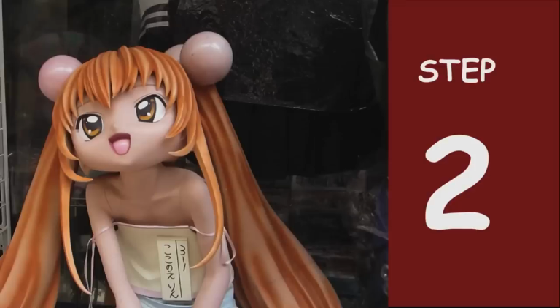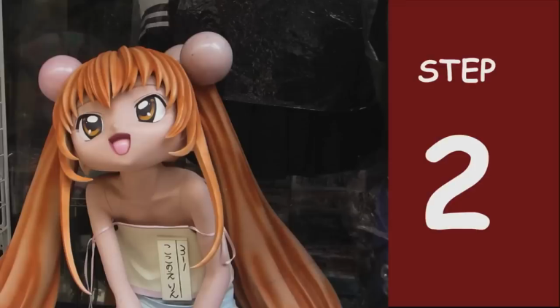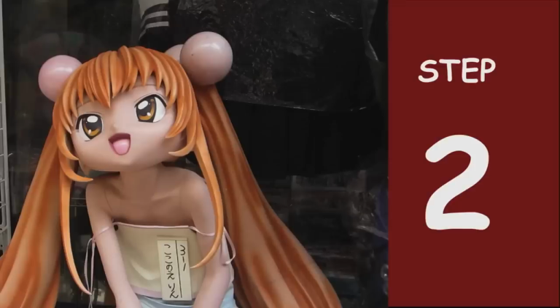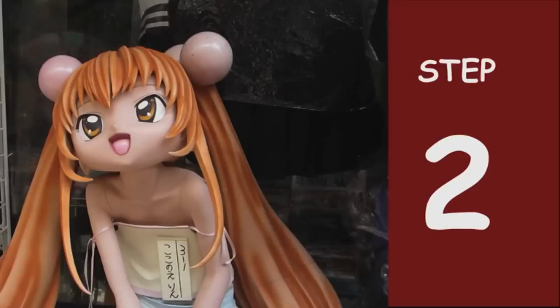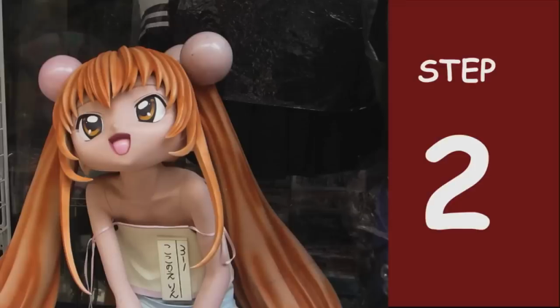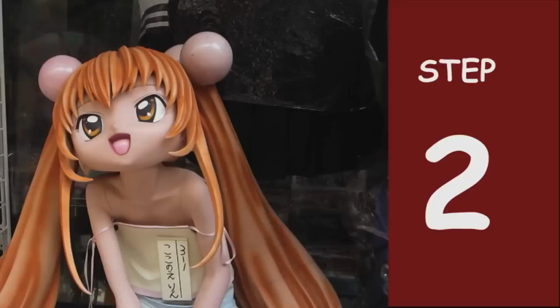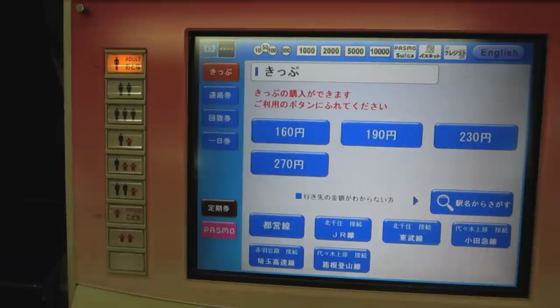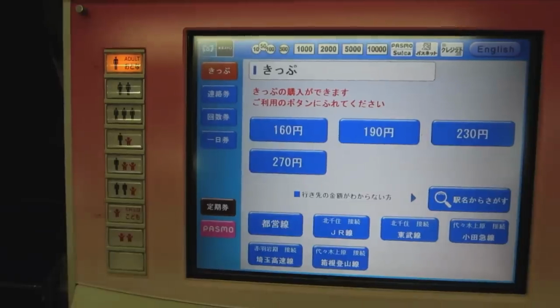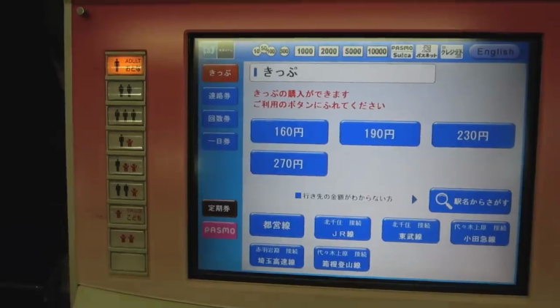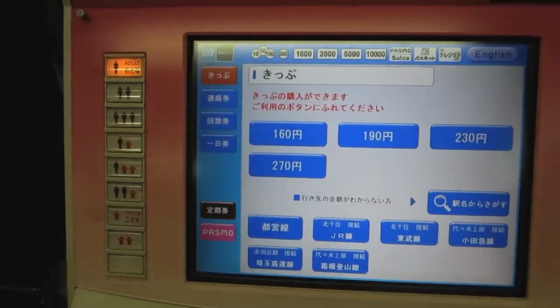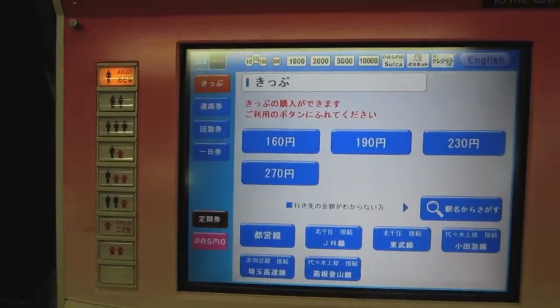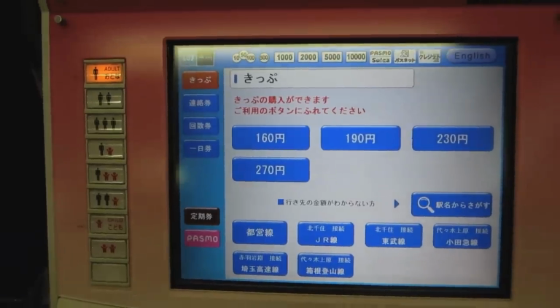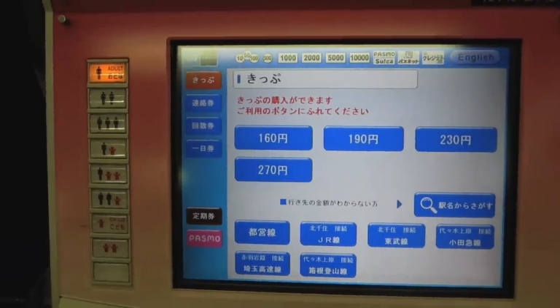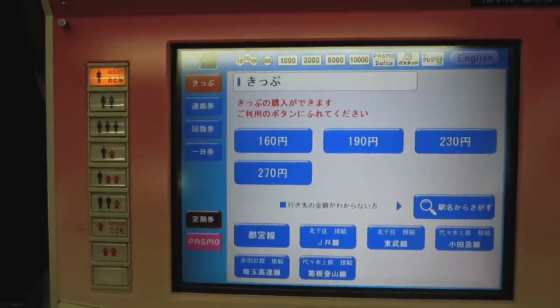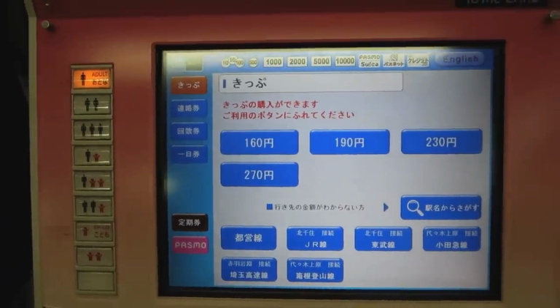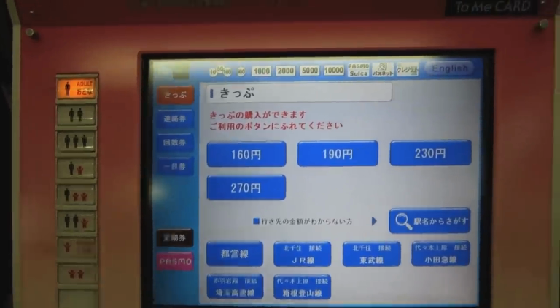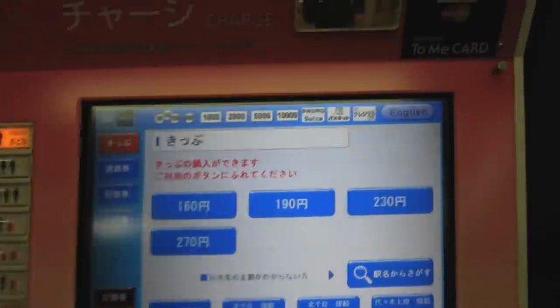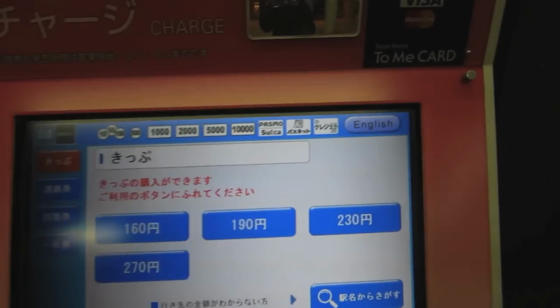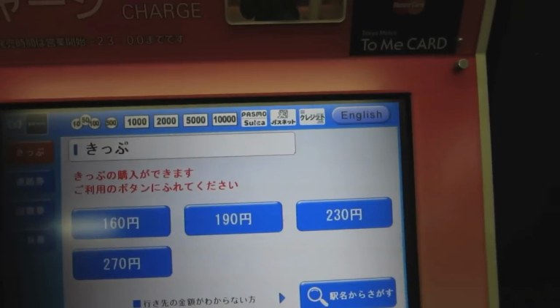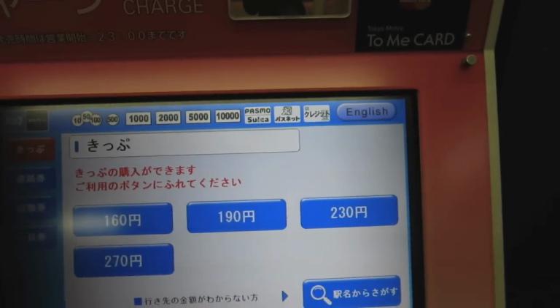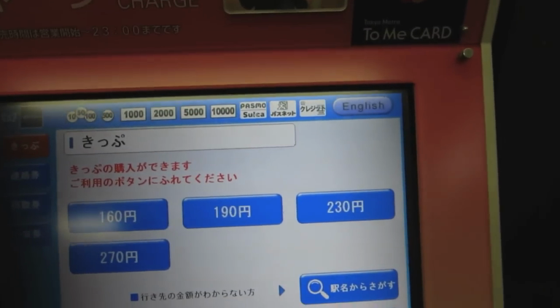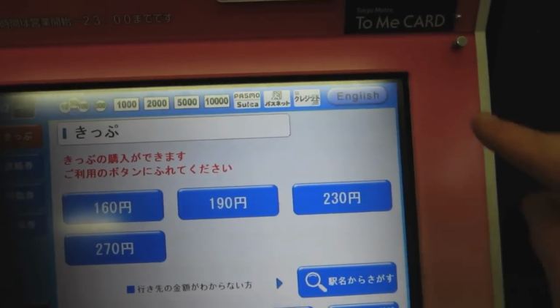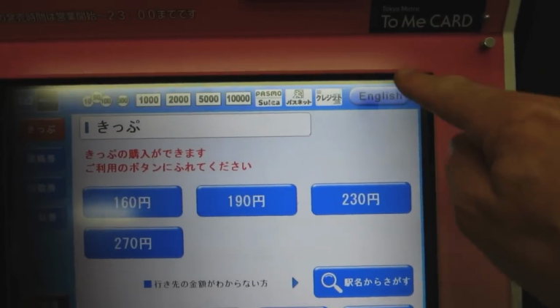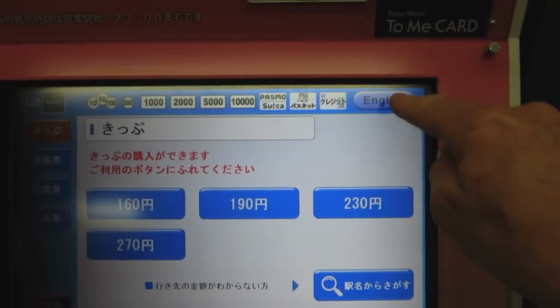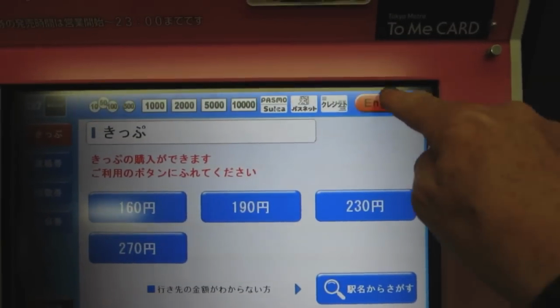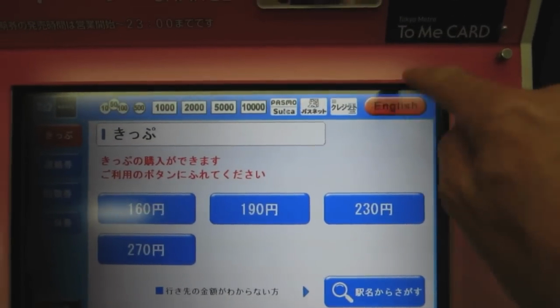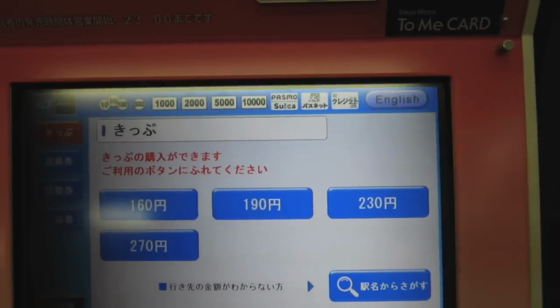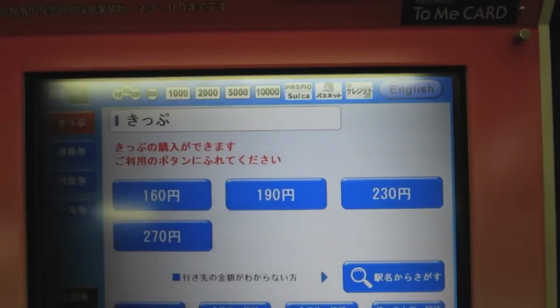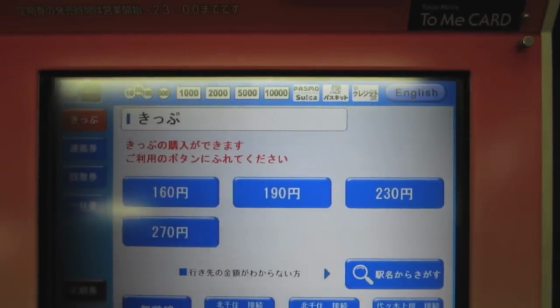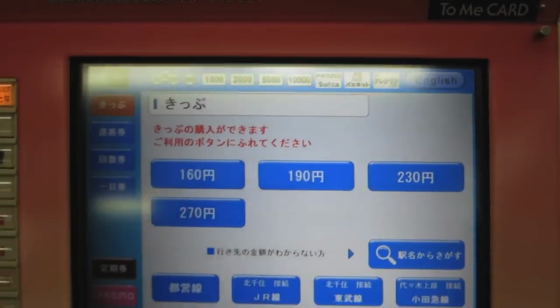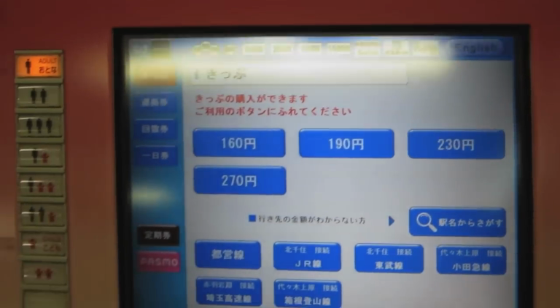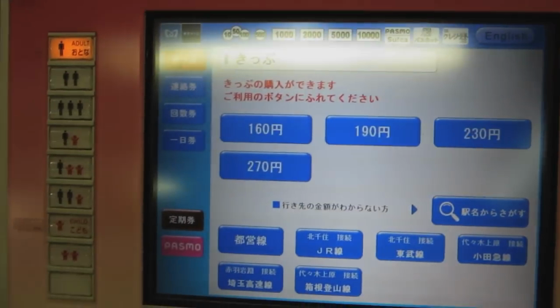Step 2: Find a ticket machine and press the English button in the top right-hand corner of the screen.